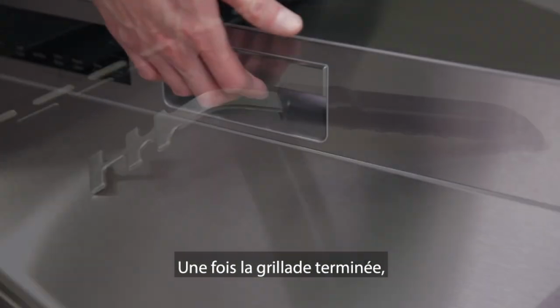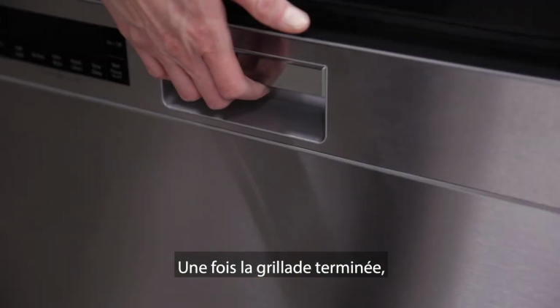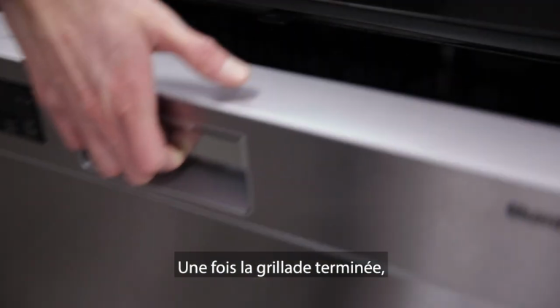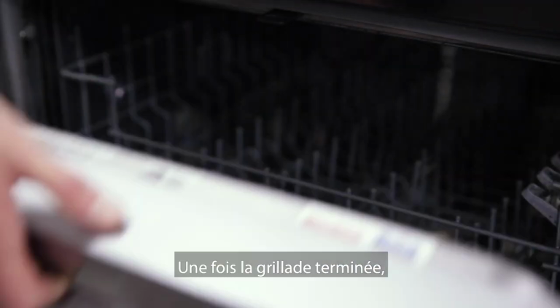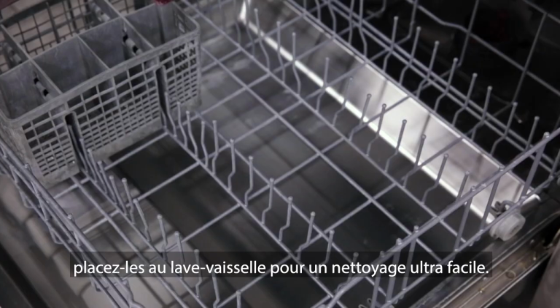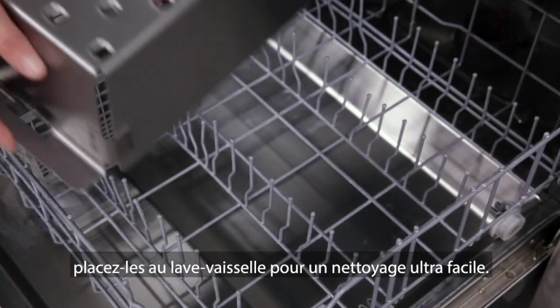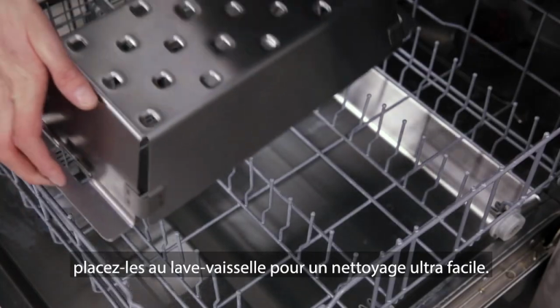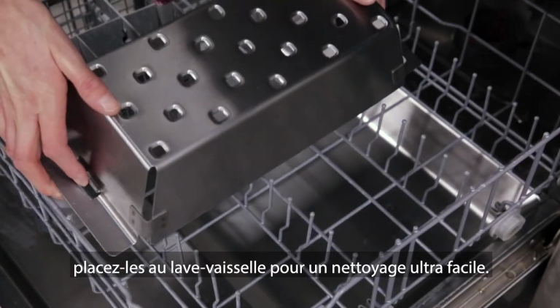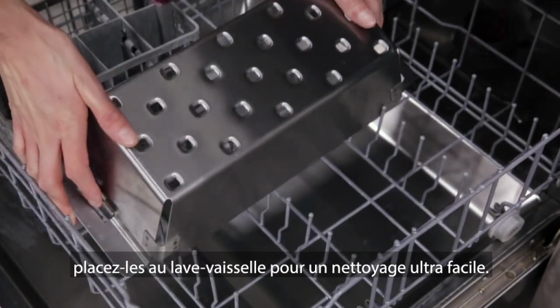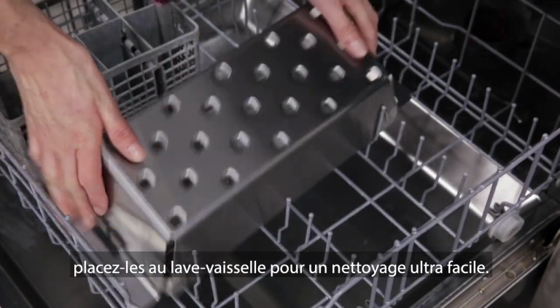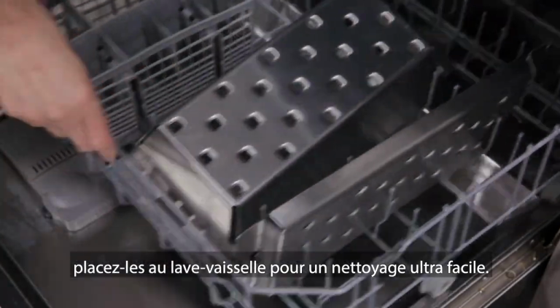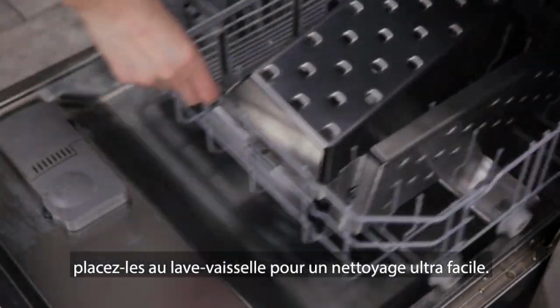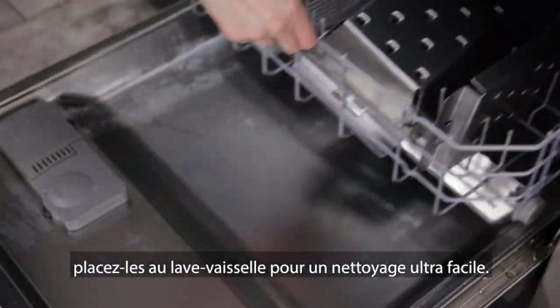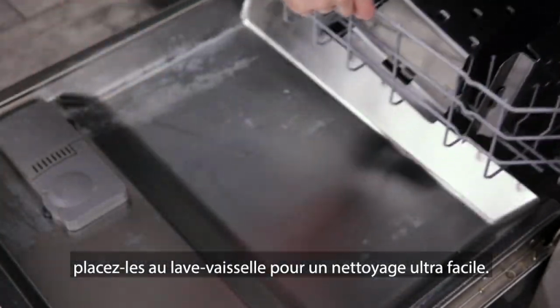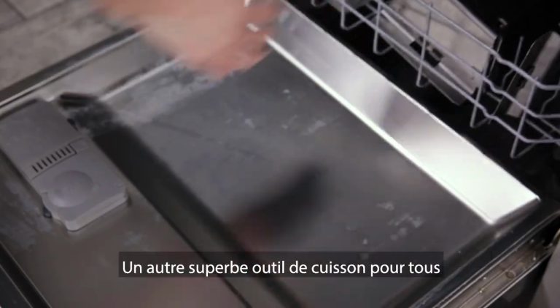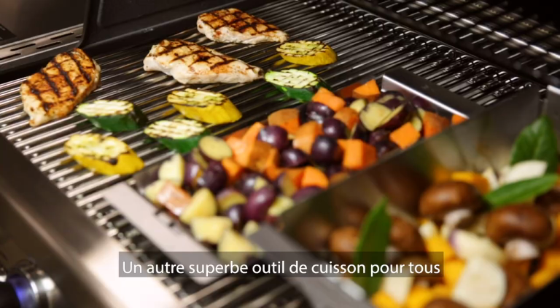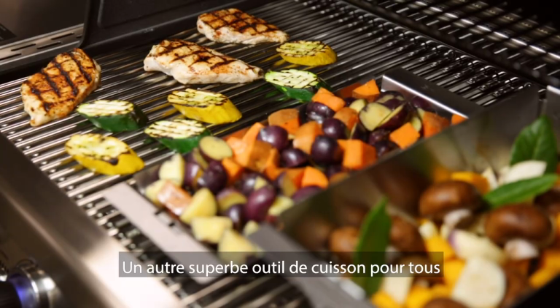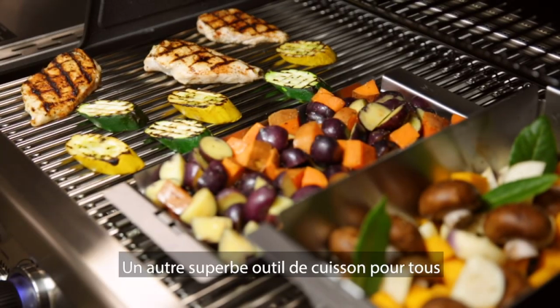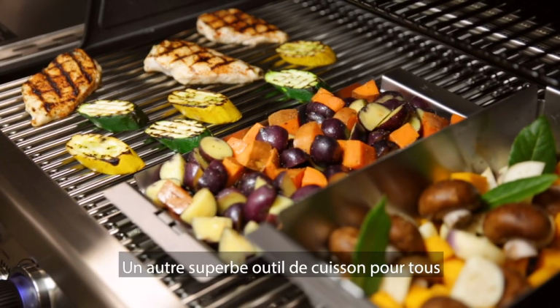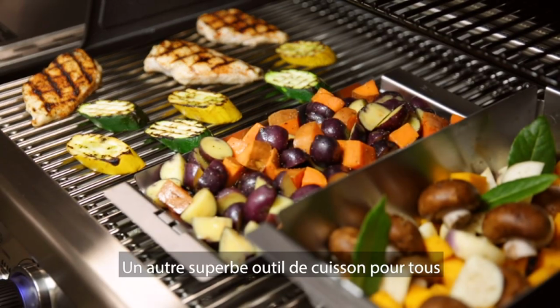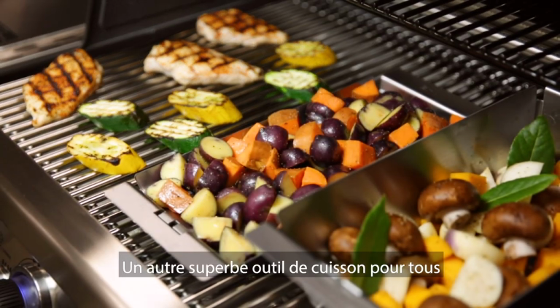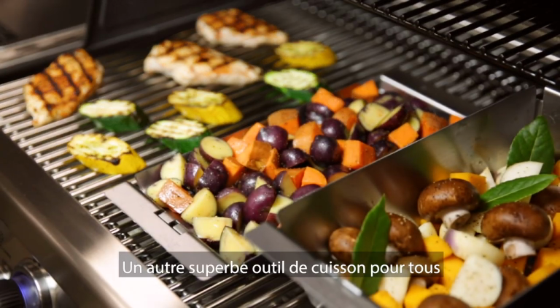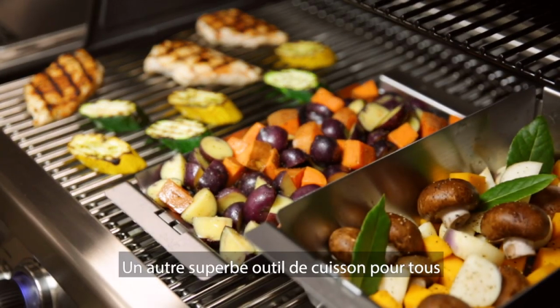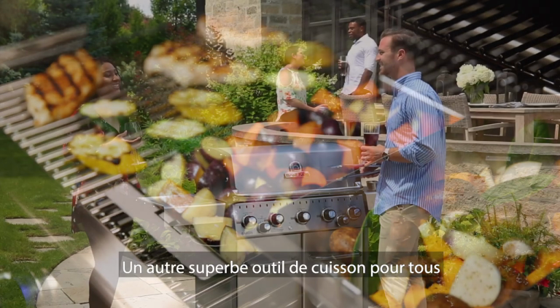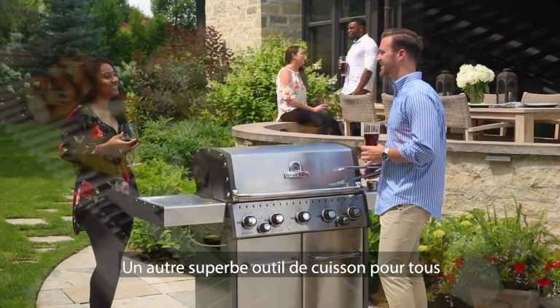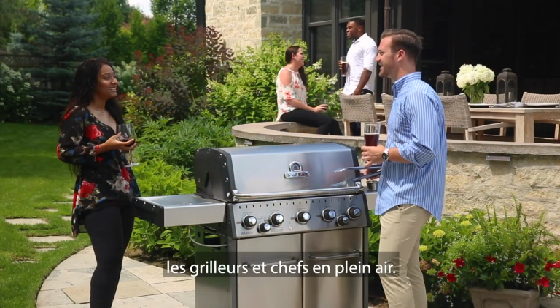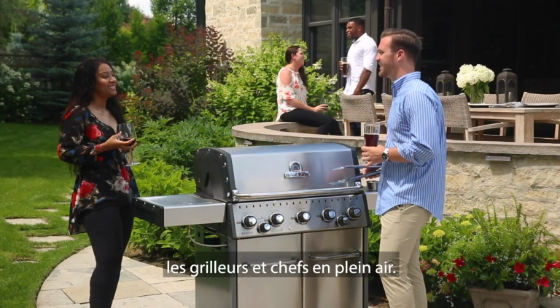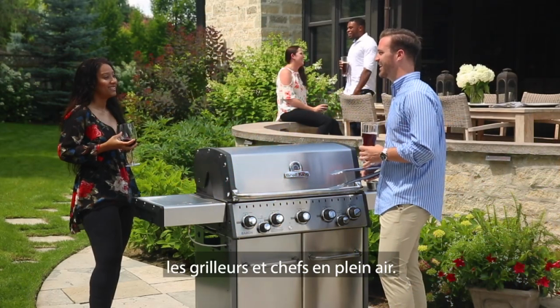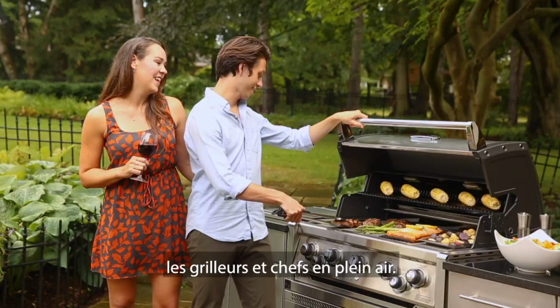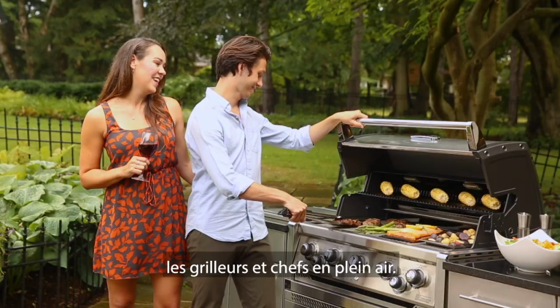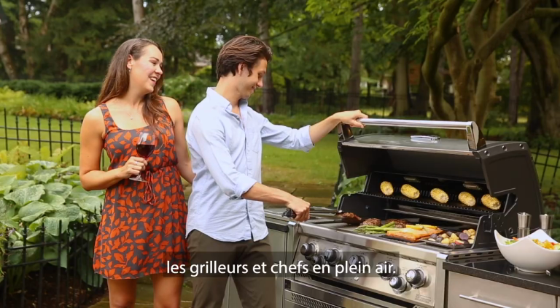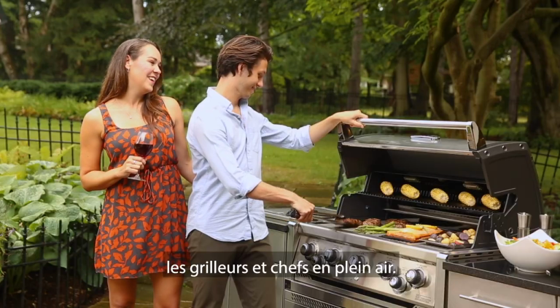When you're done grilling, load them in the dishwasher for an effortless cleaning. It's another exceptional cooking tool for every backyard griller and outdoor chef.